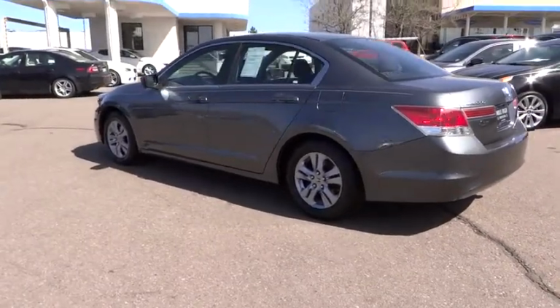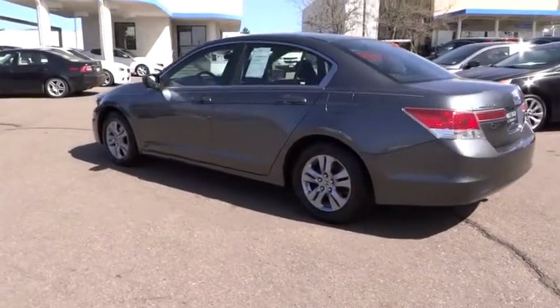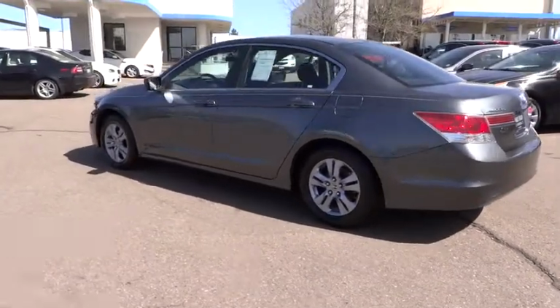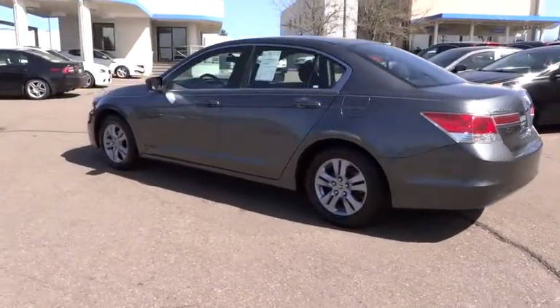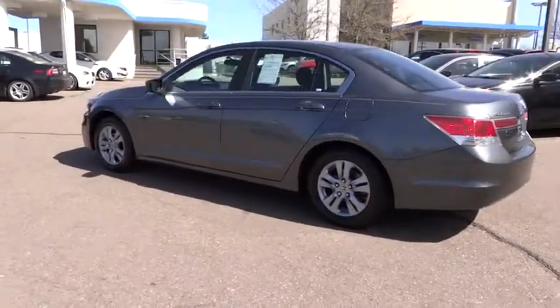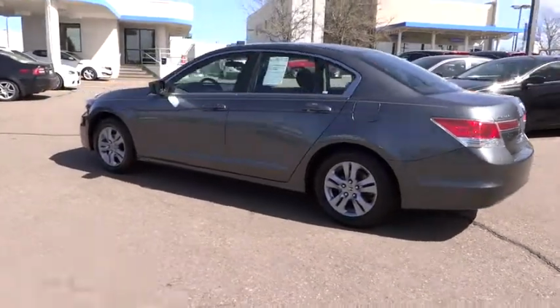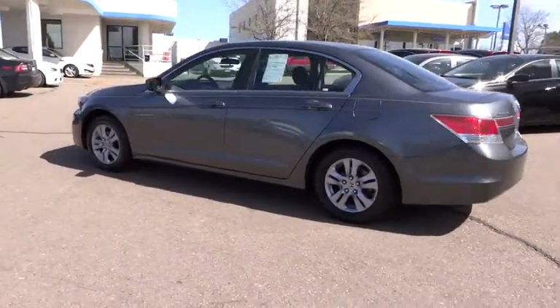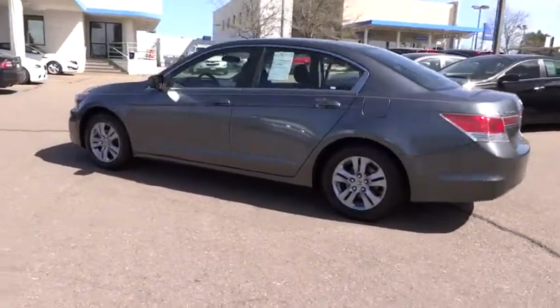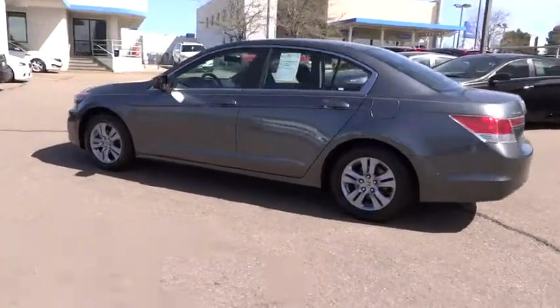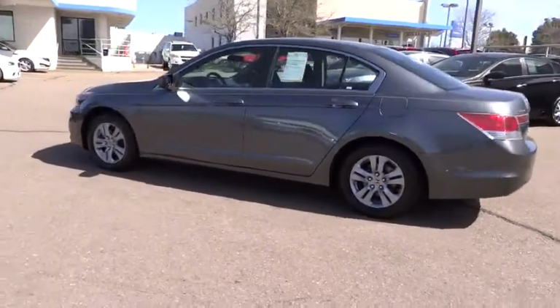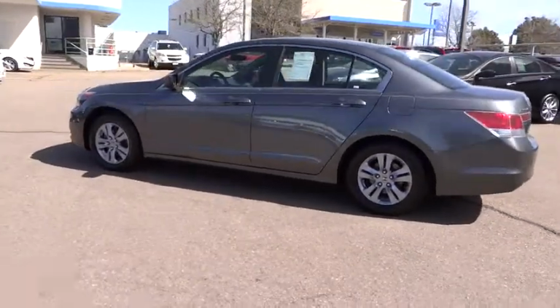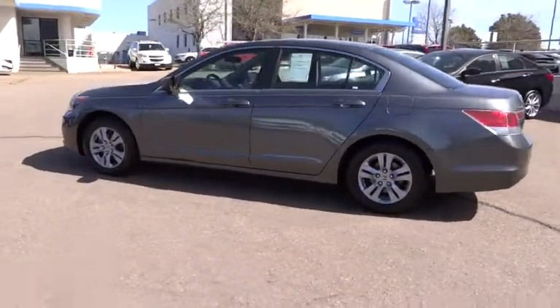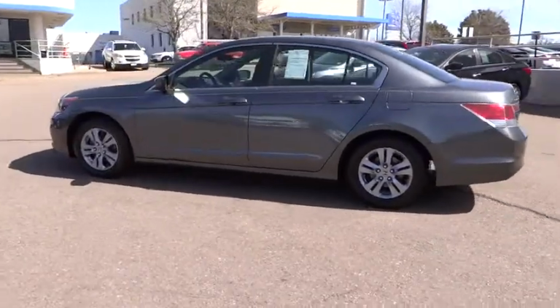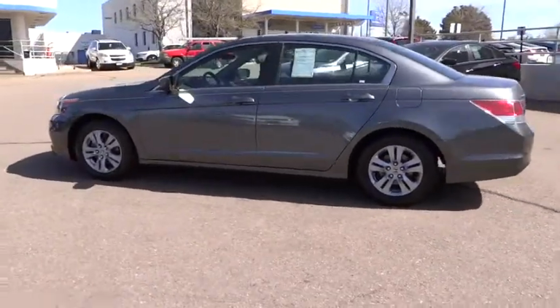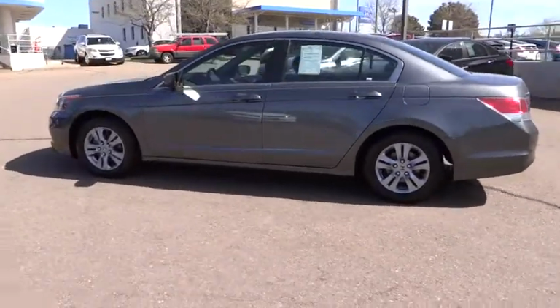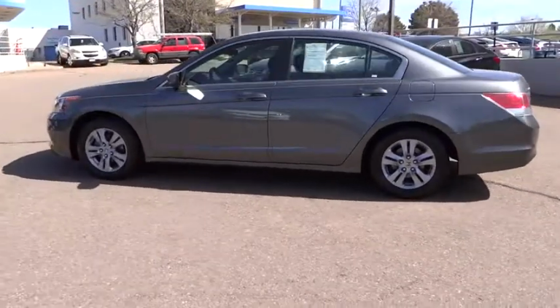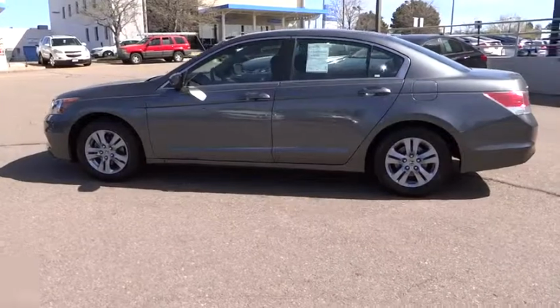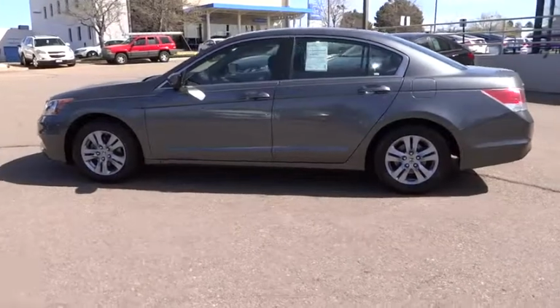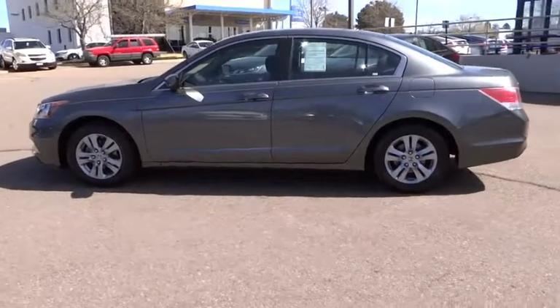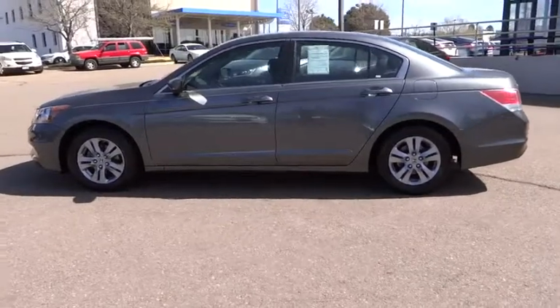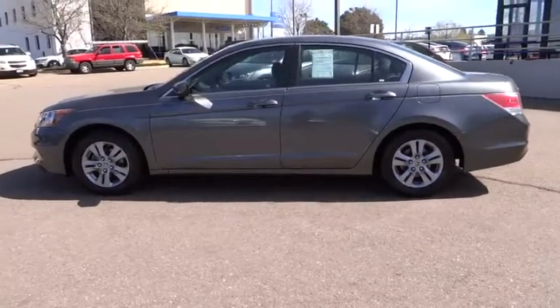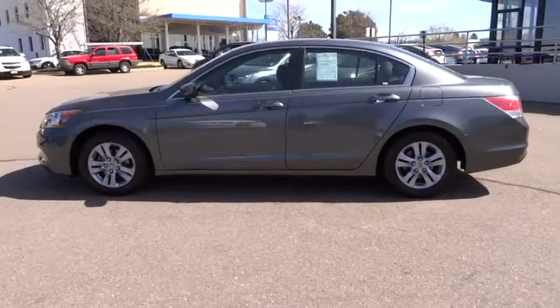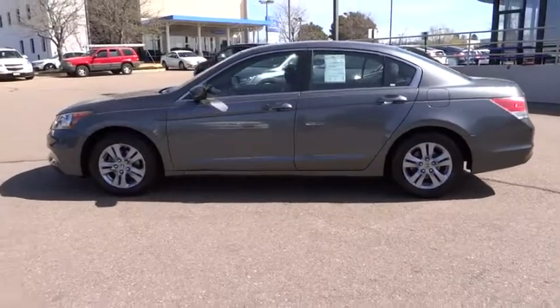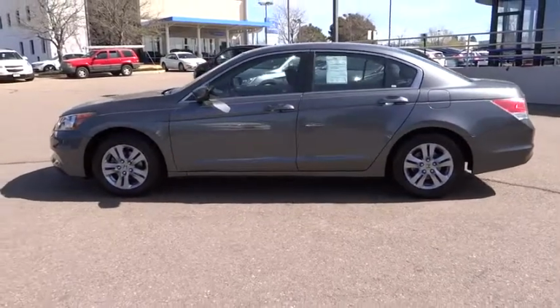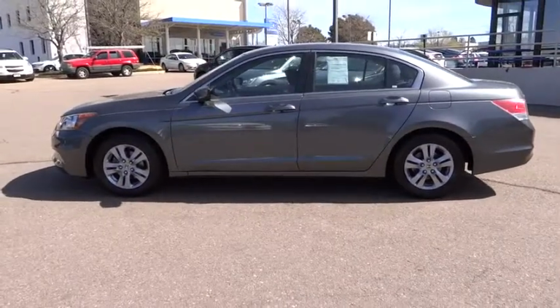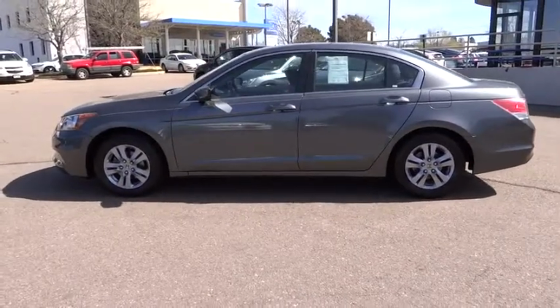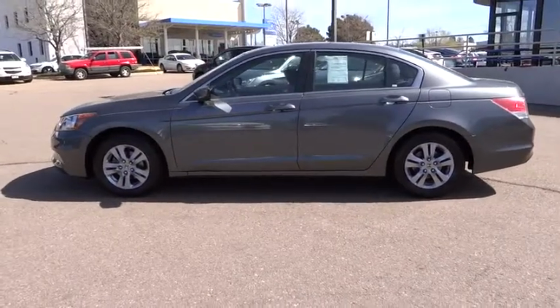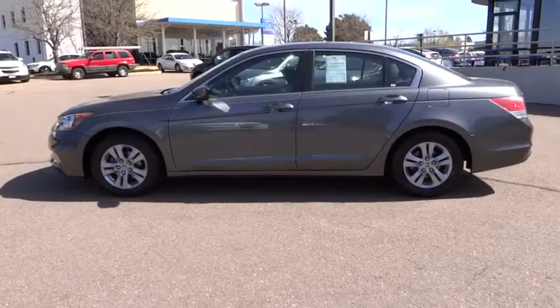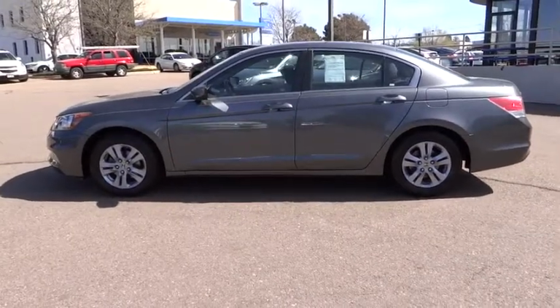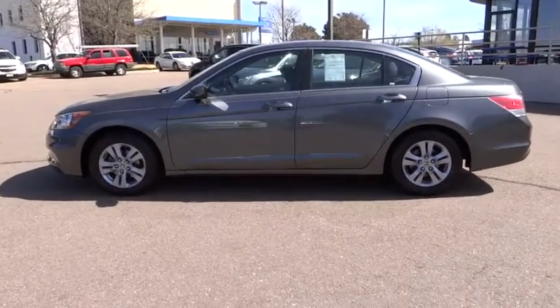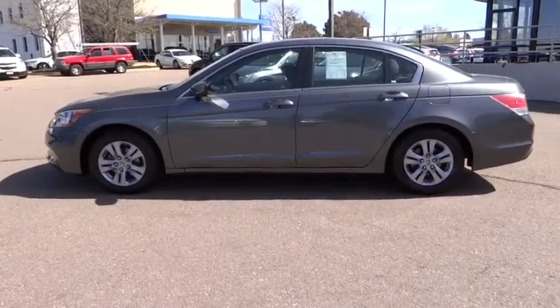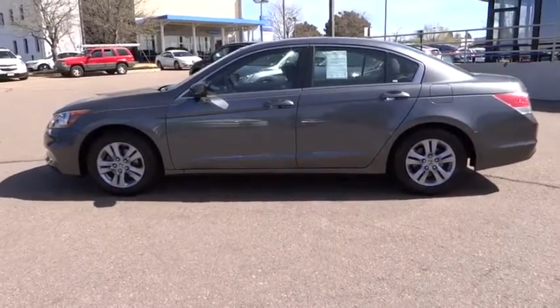Wouldn't you look great in this vehicle? Stop in today and see for yourself. See you next time. Stay tuned.